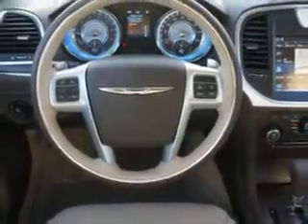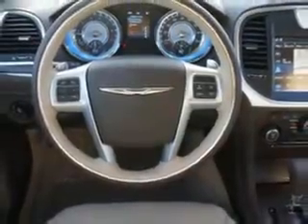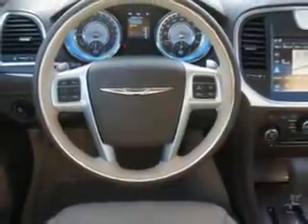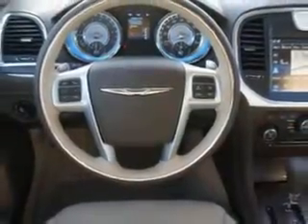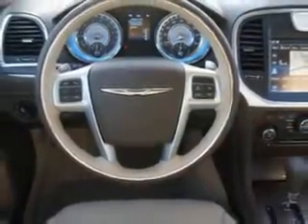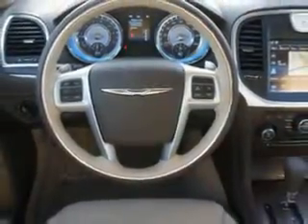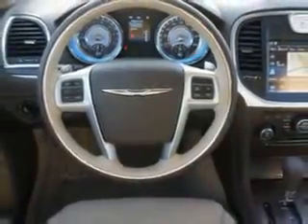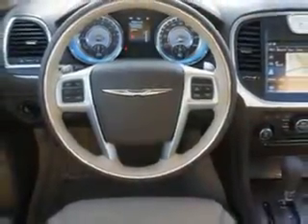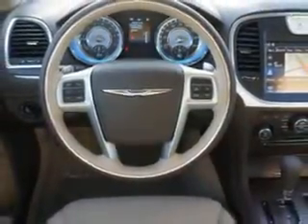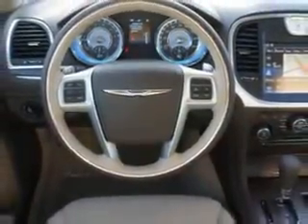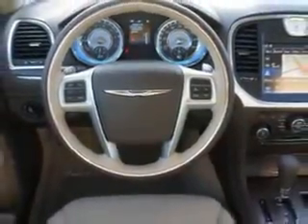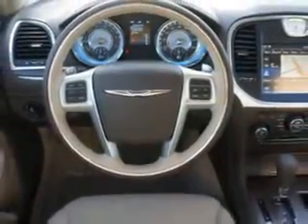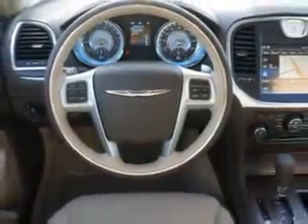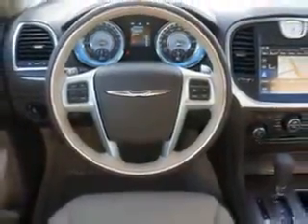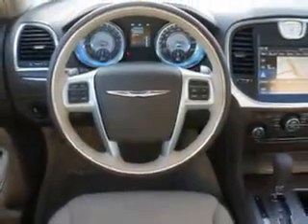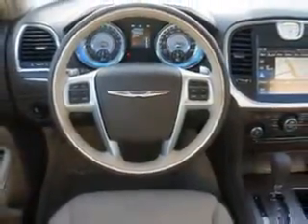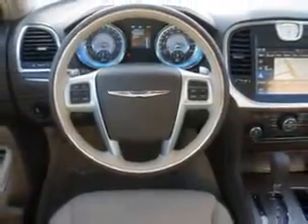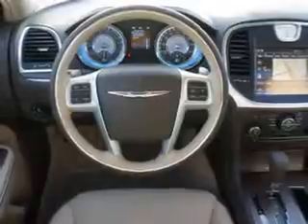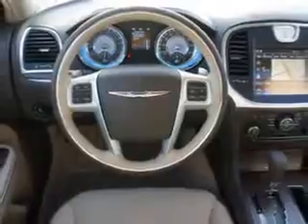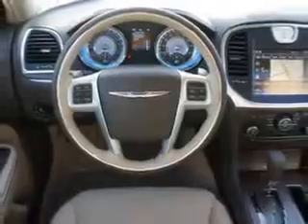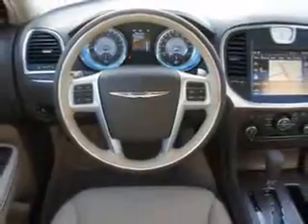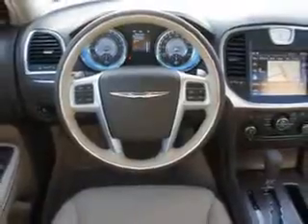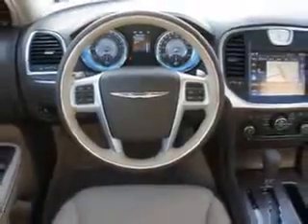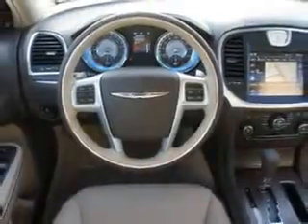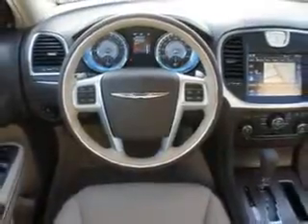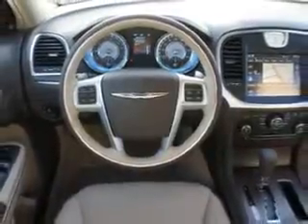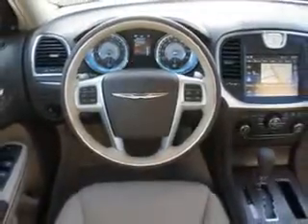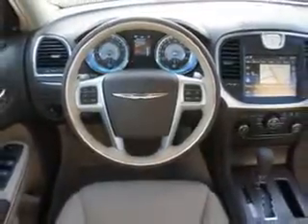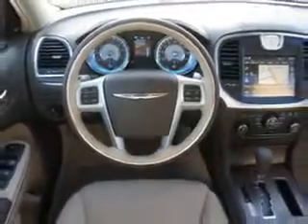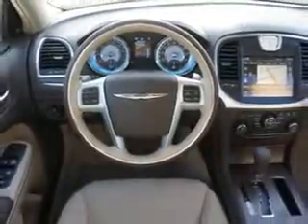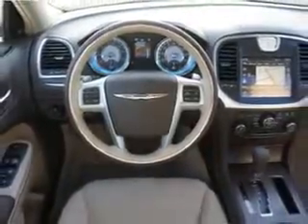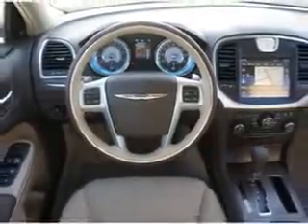Enjoy the drive and have peace of mind in this 2012 Chrysler 300. See us at Riverside Autoplex of Muskogee today.